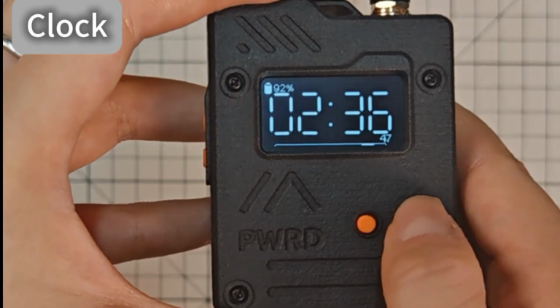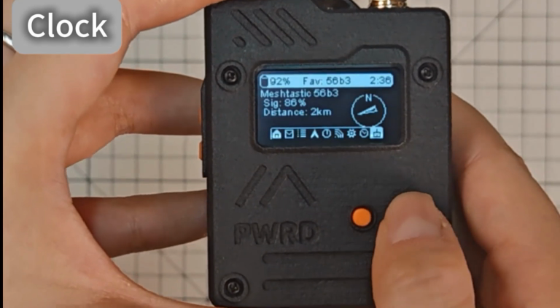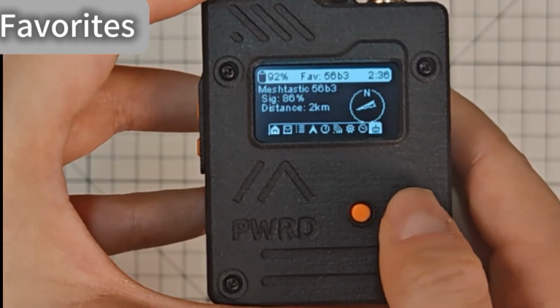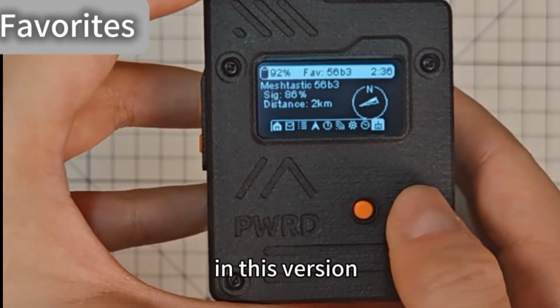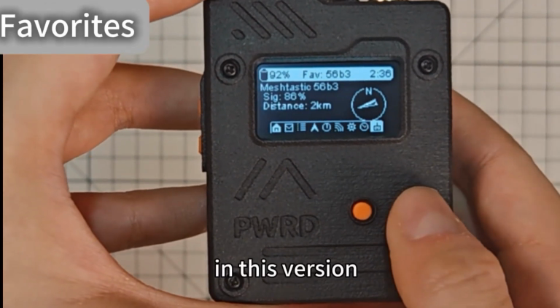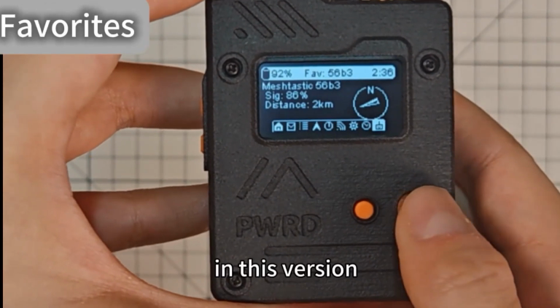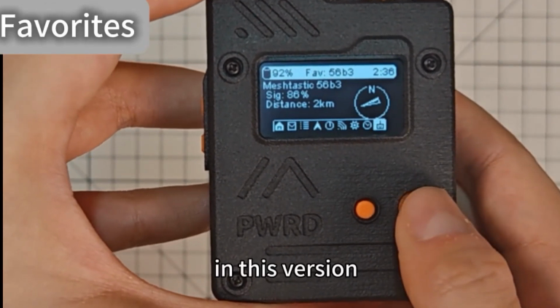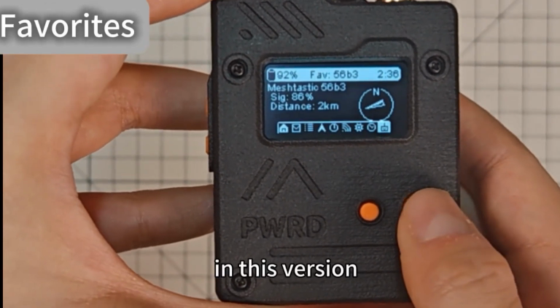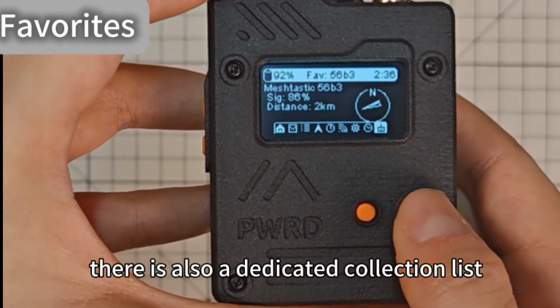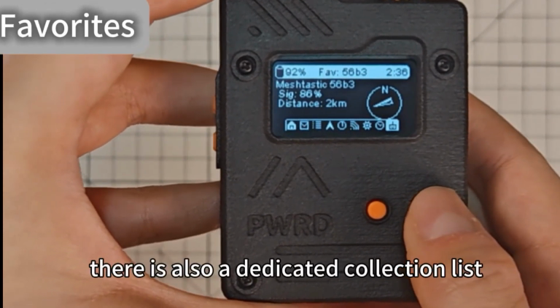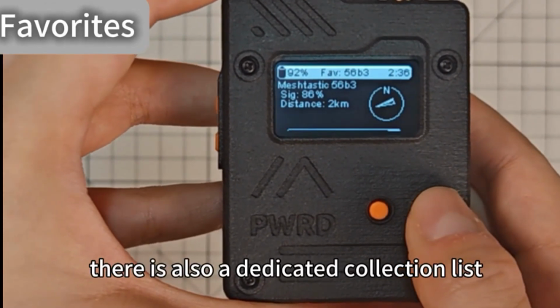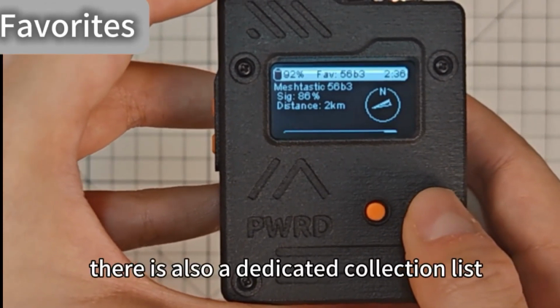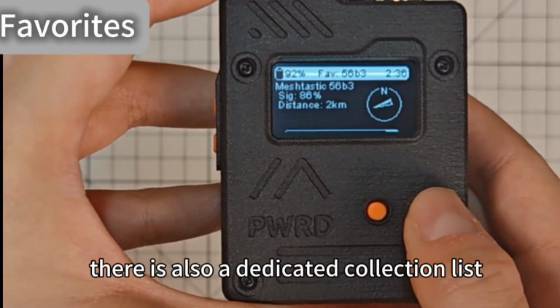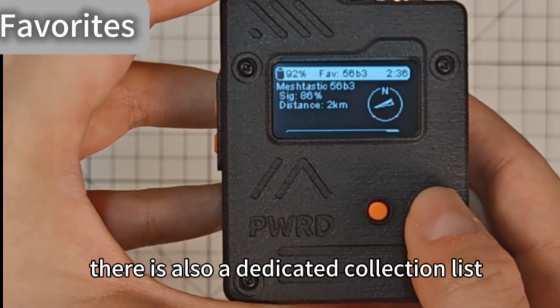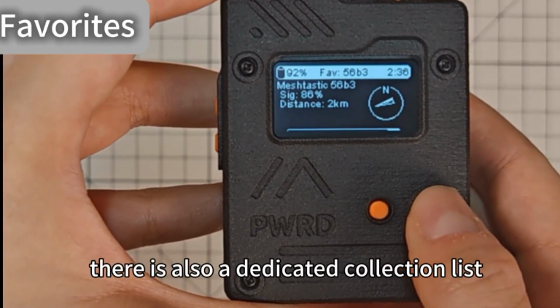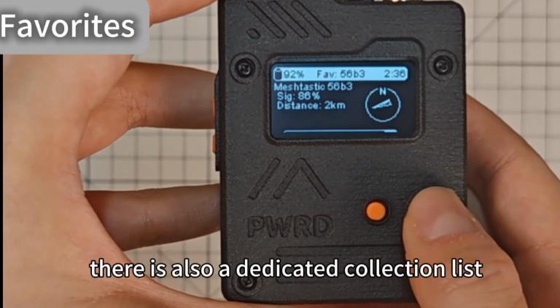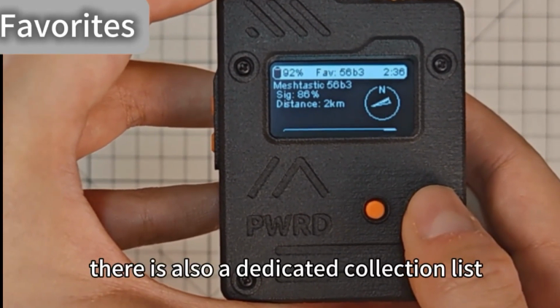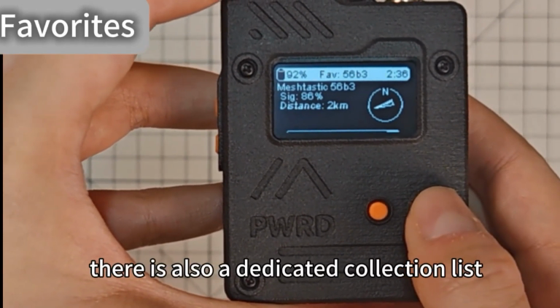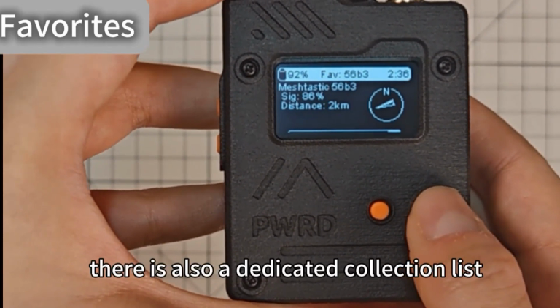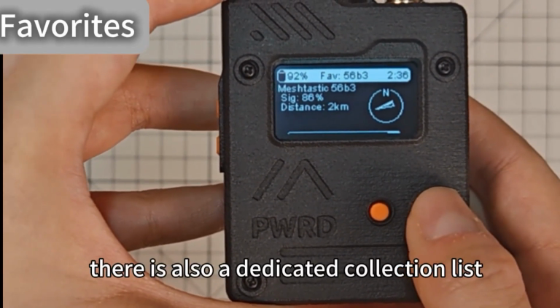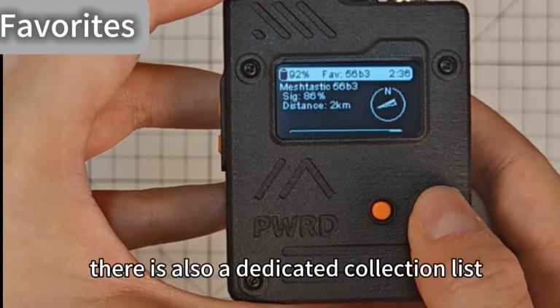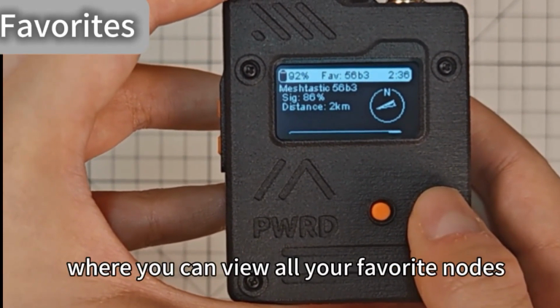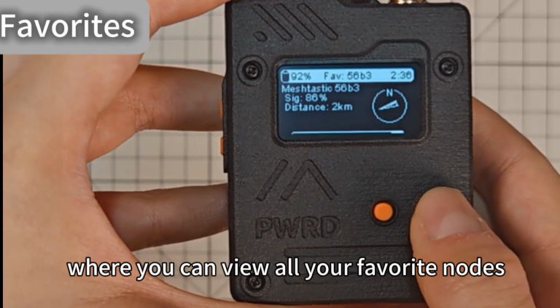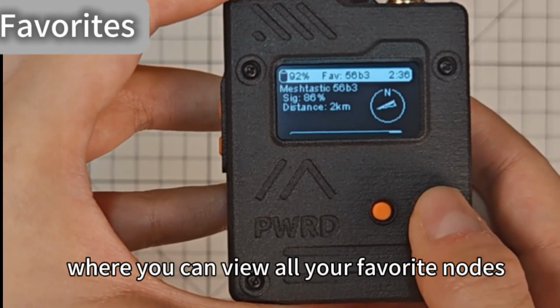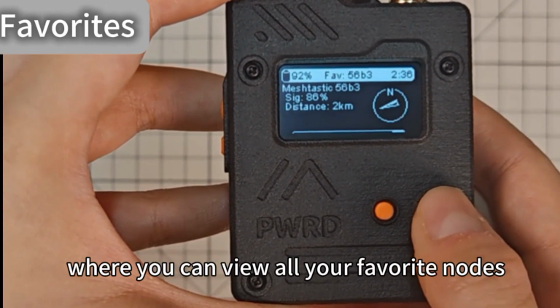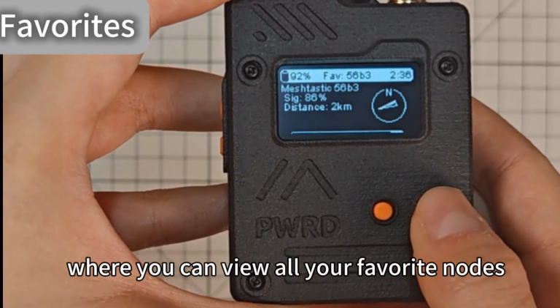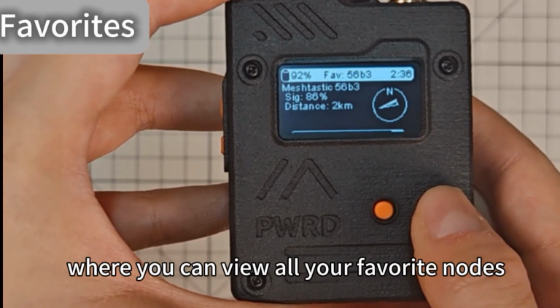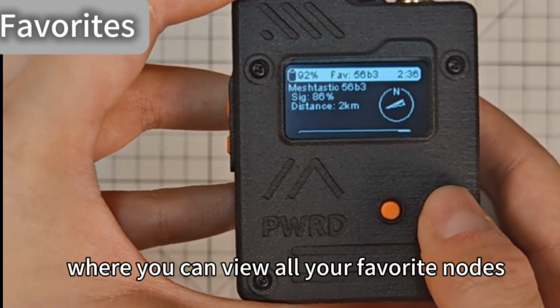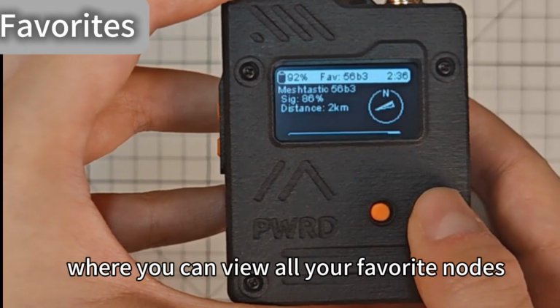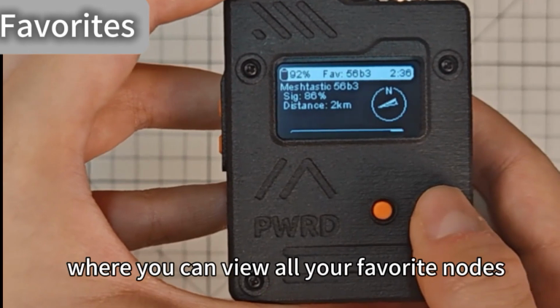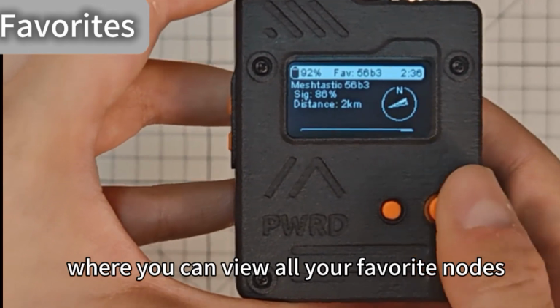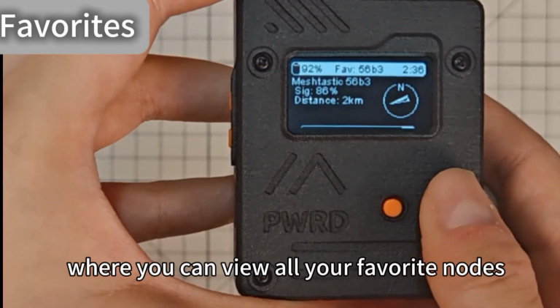In this version, there is also a dedicated collection list where you can view all your favorite nodes.